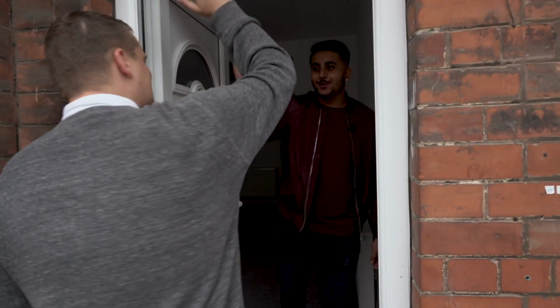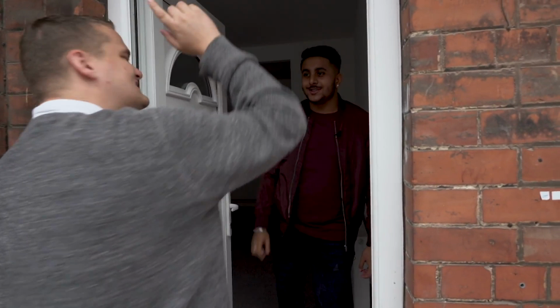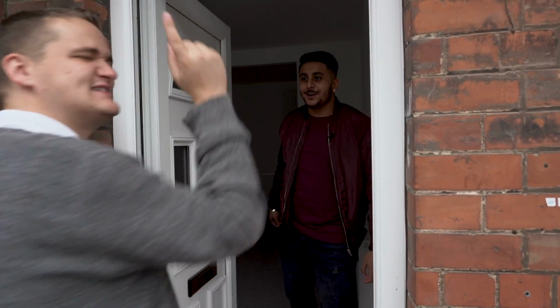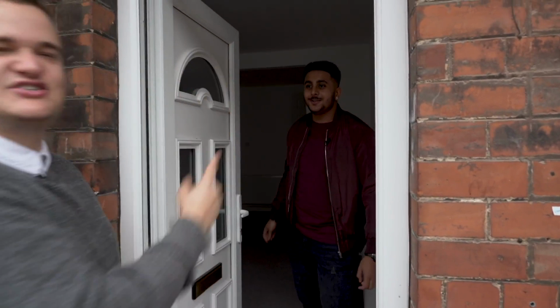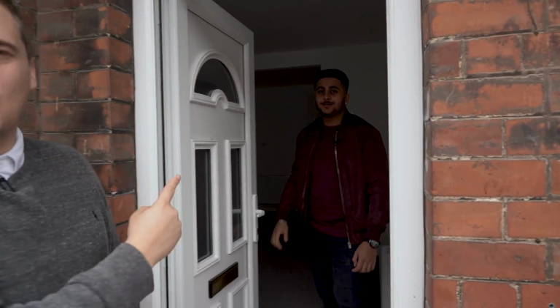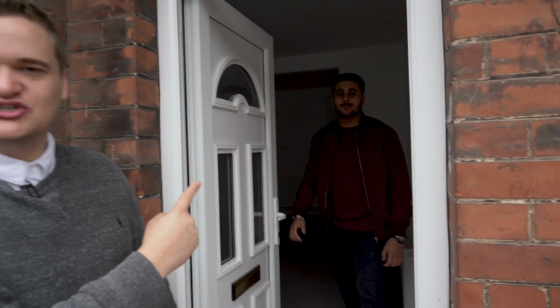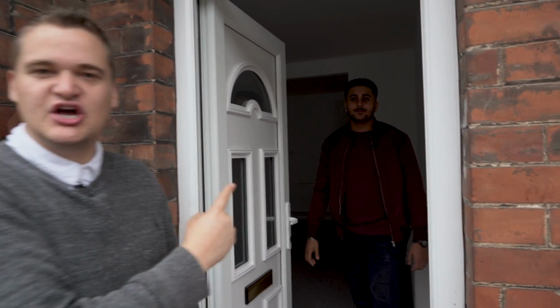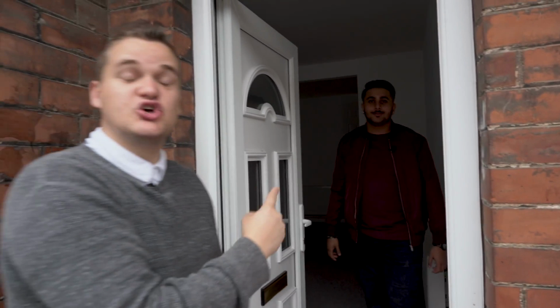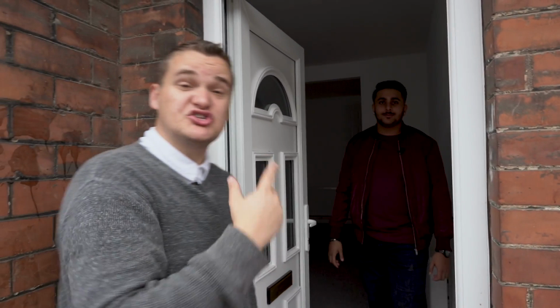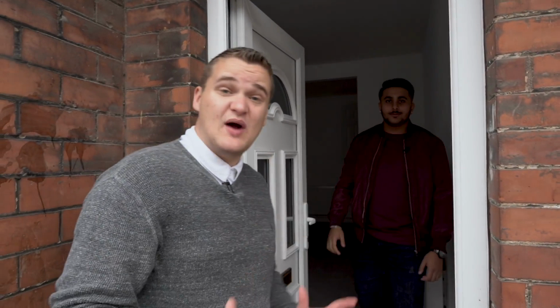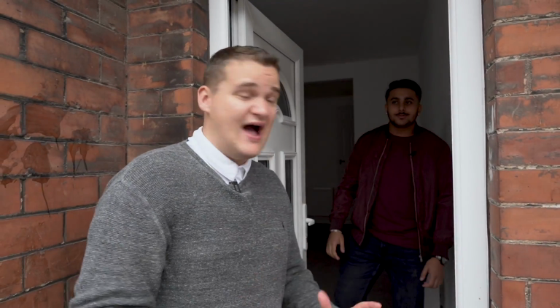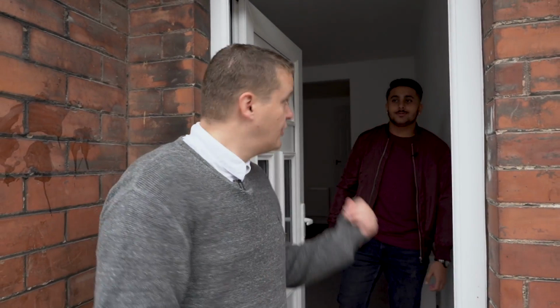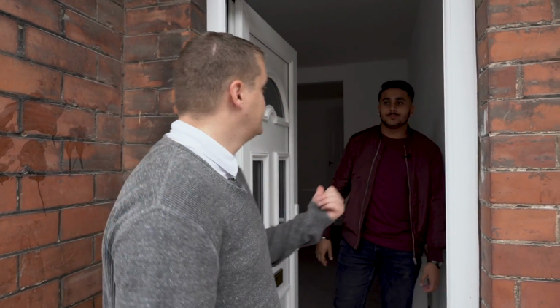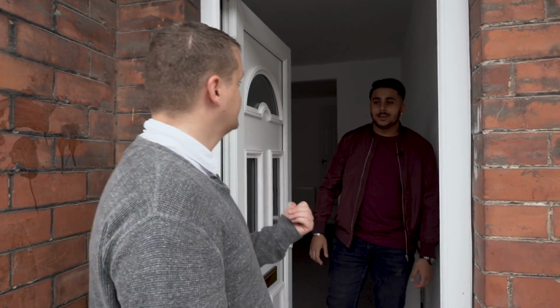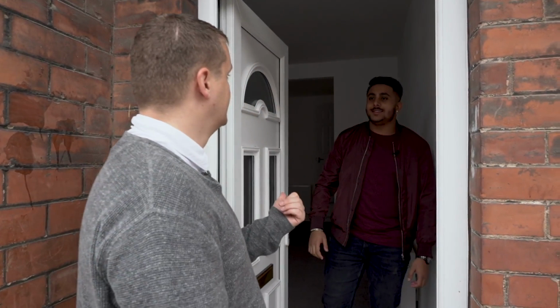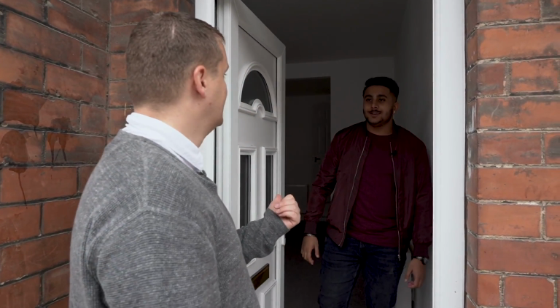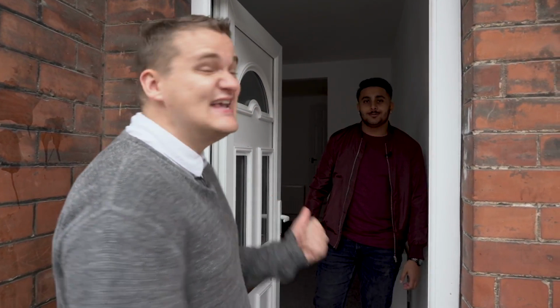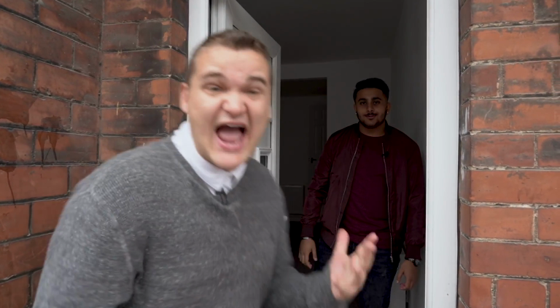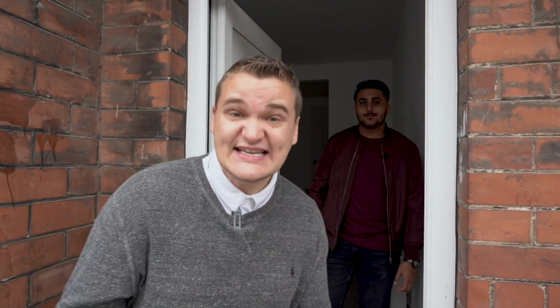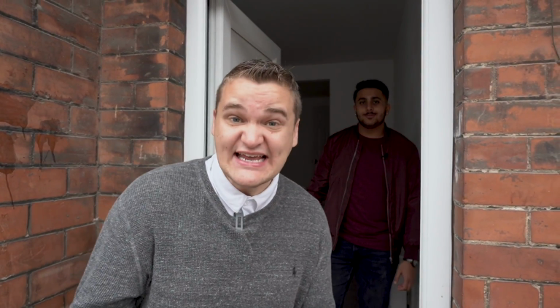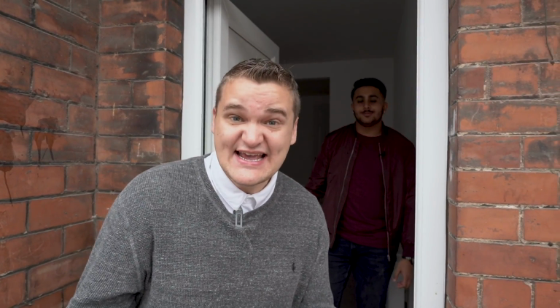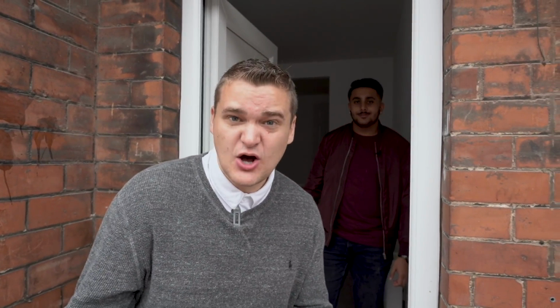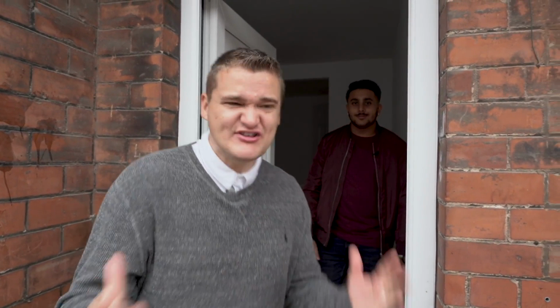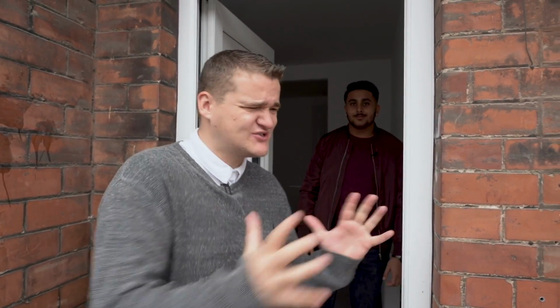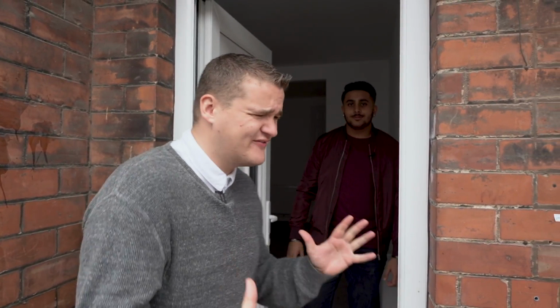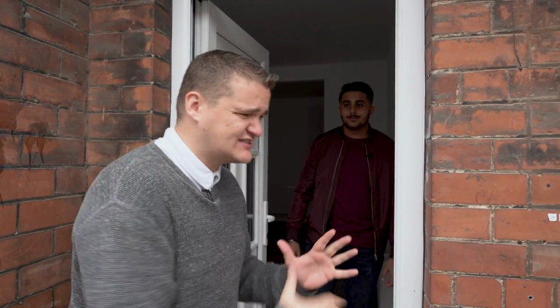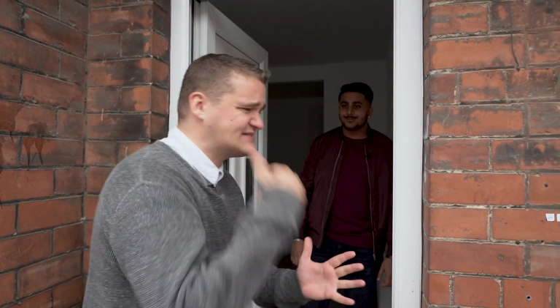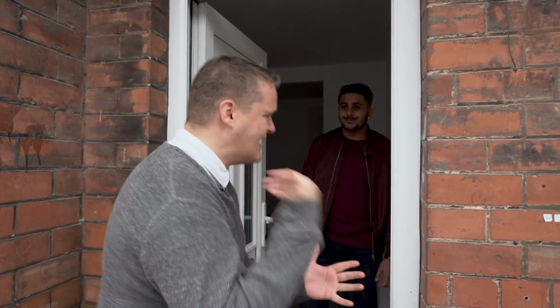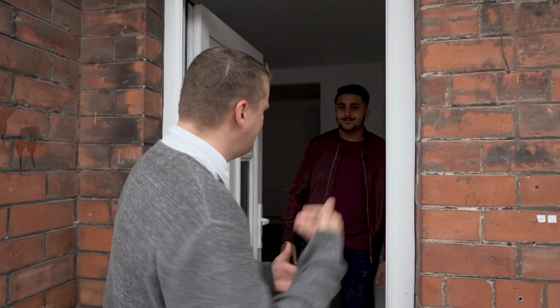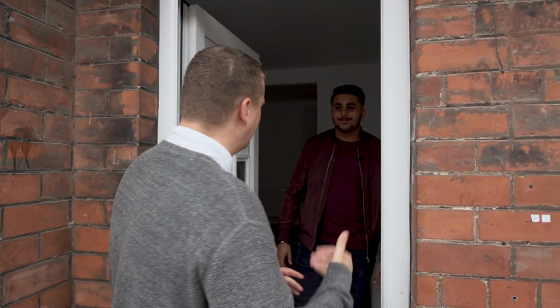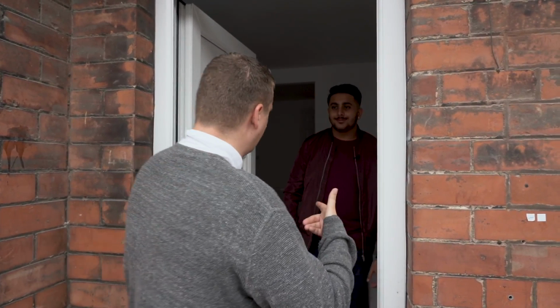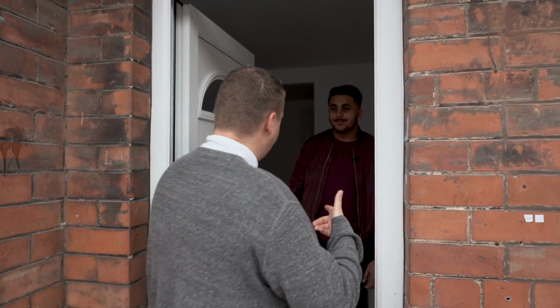This is Josh. How old are you, Josh? He's 18 years old. This story just gets better and better.